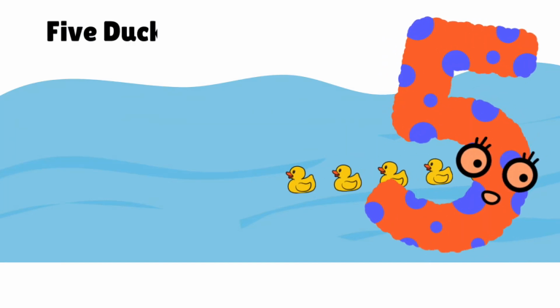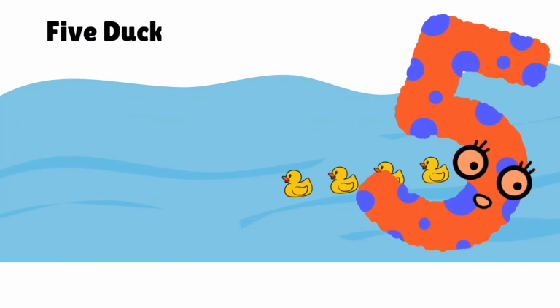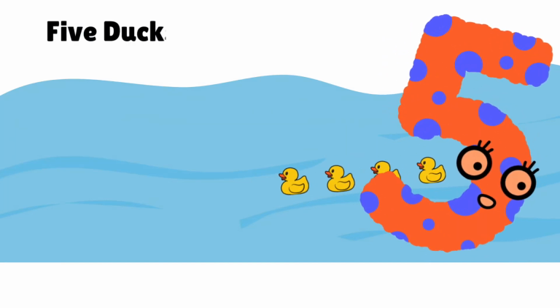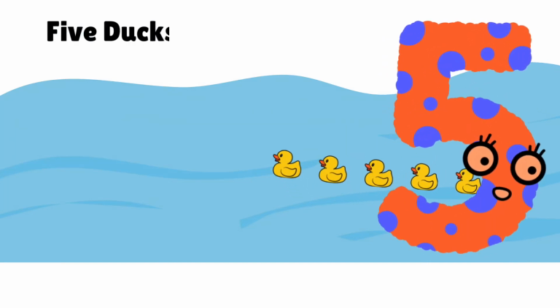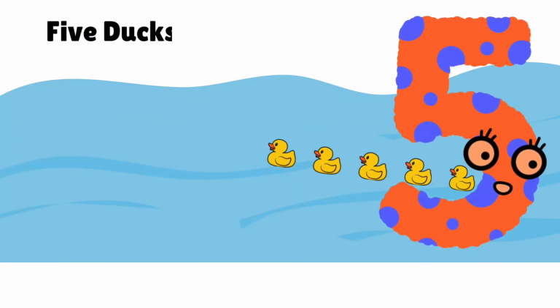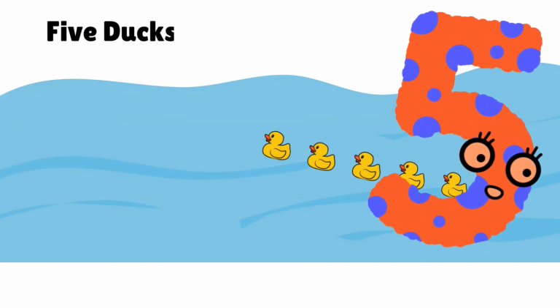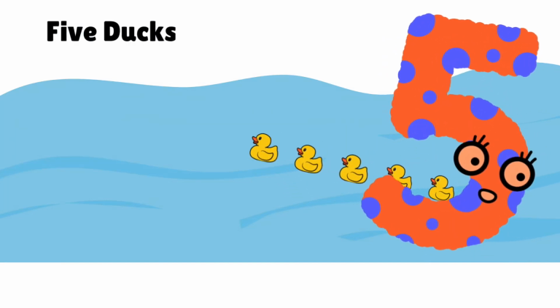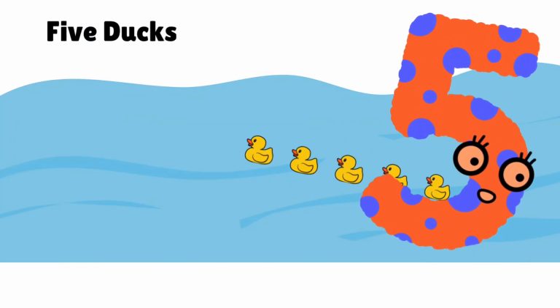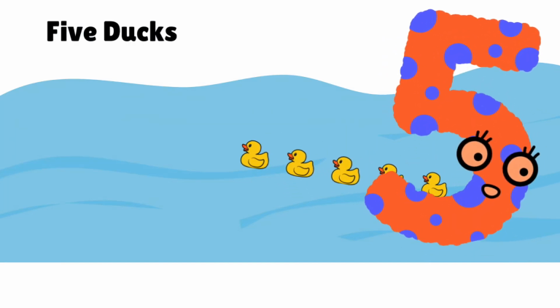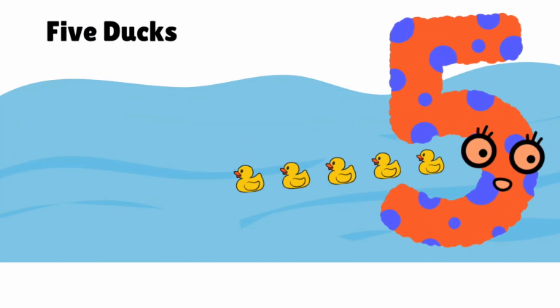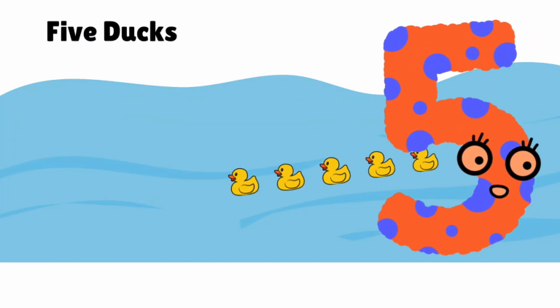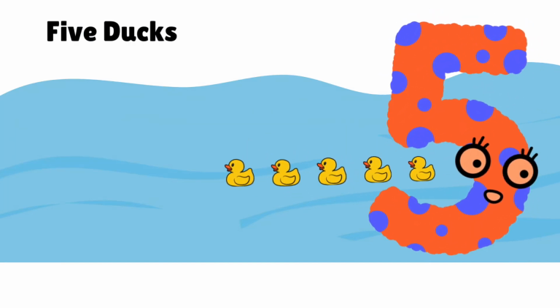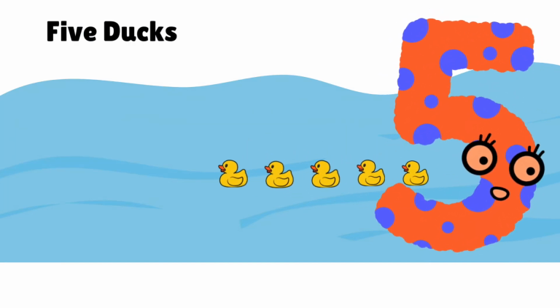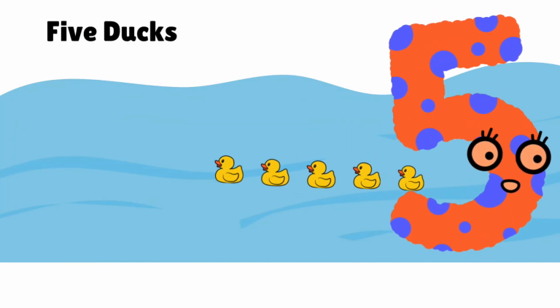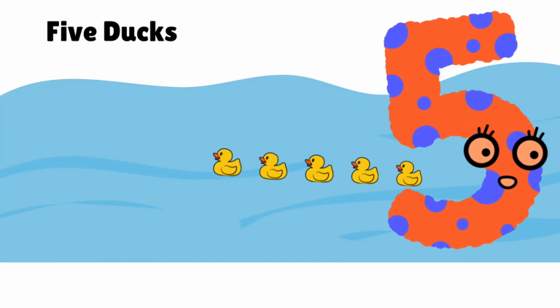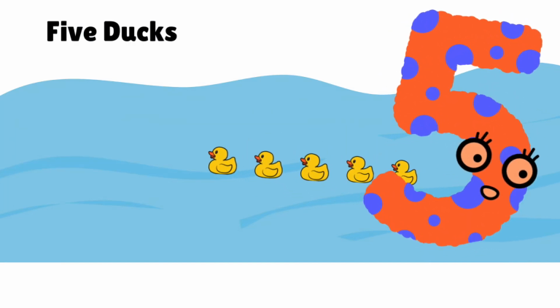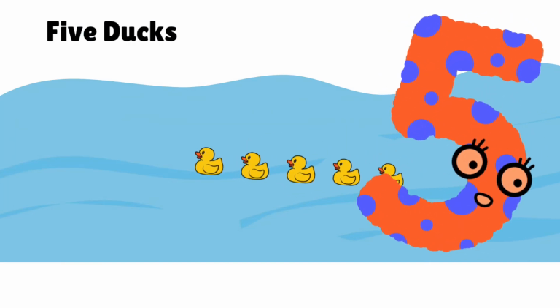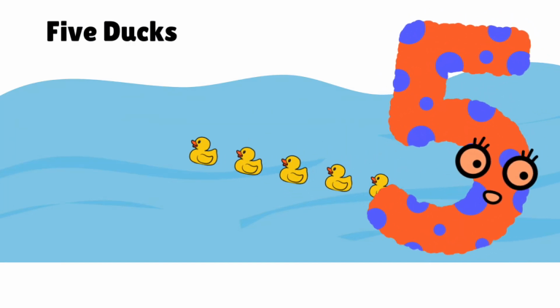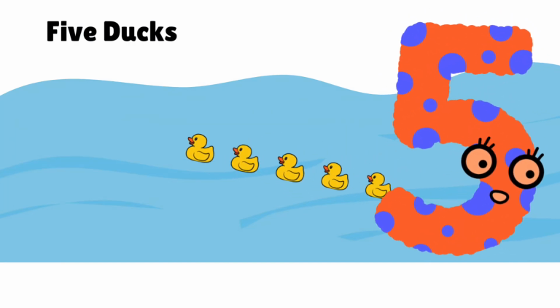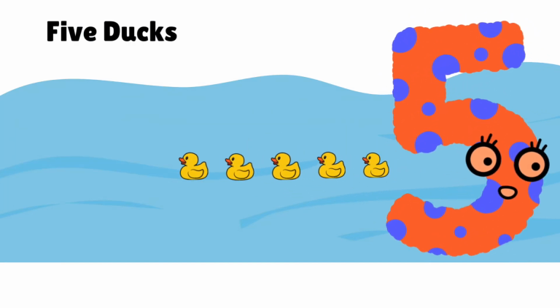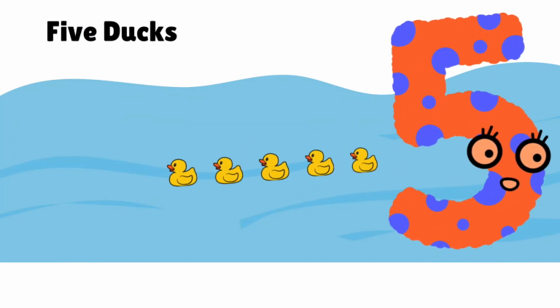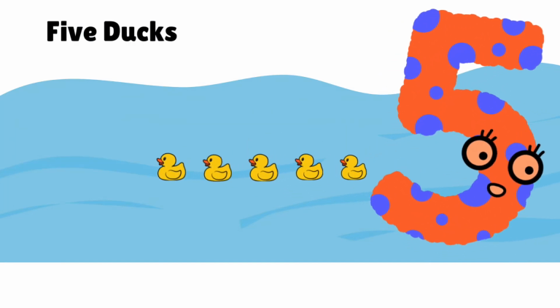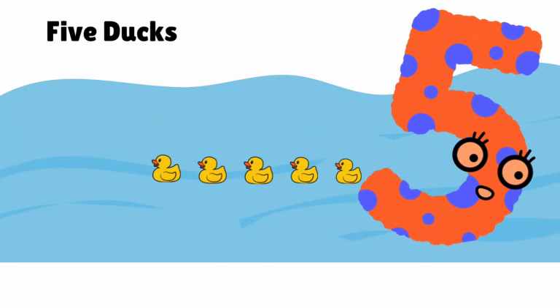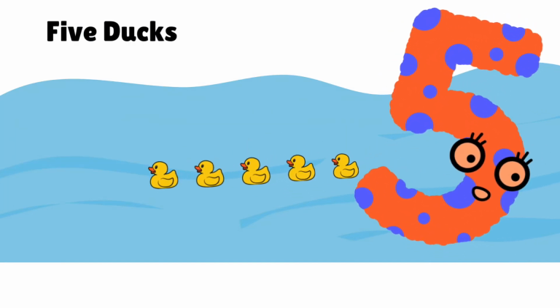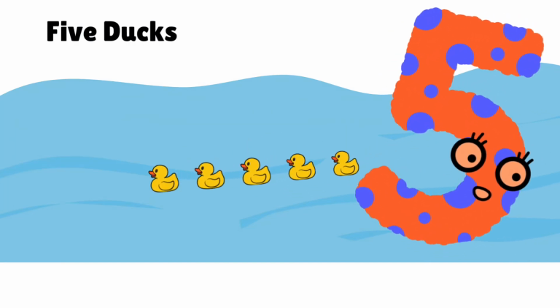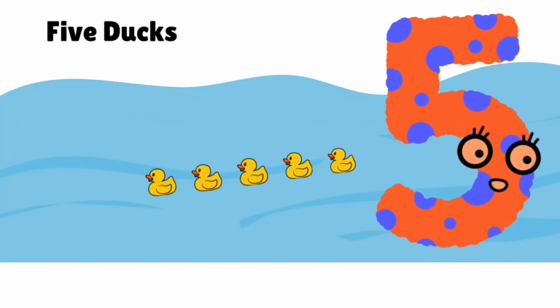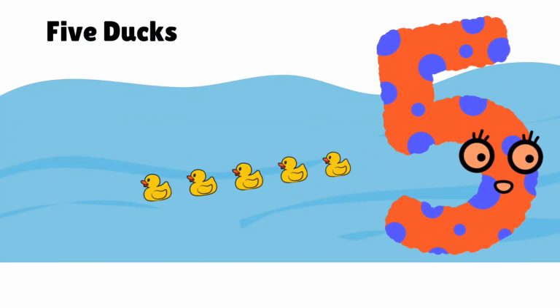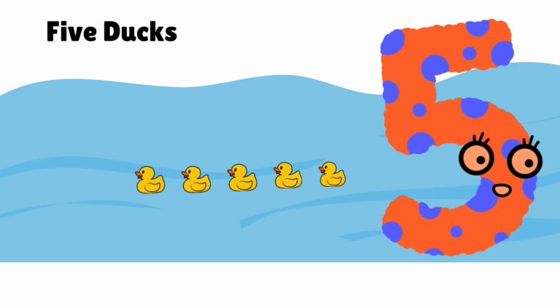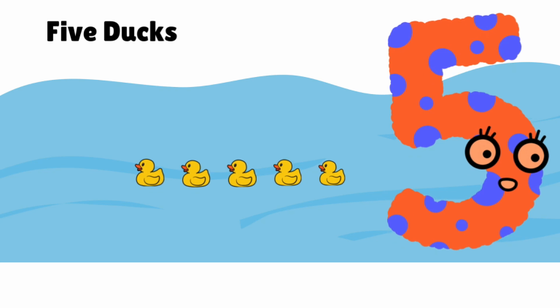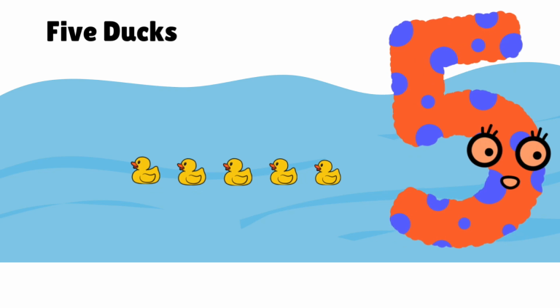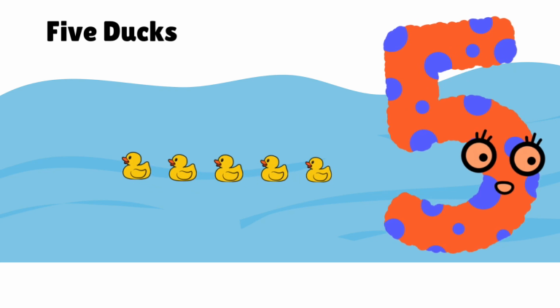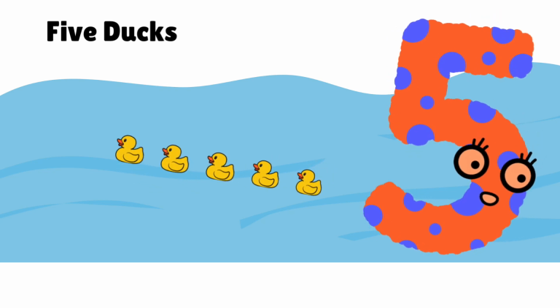Five waddling ducks all in a row. Count: 1, 2, 3, 4, 5.